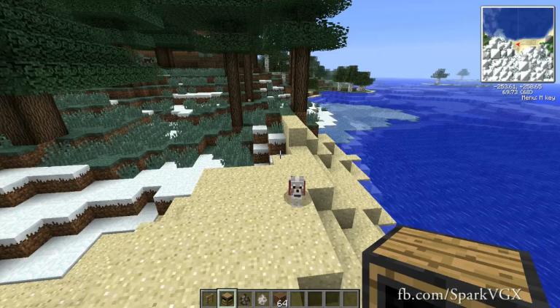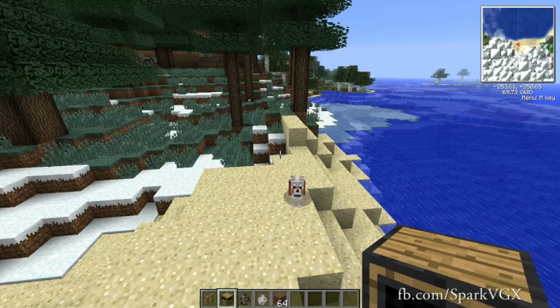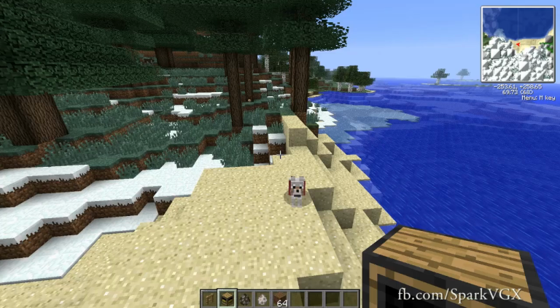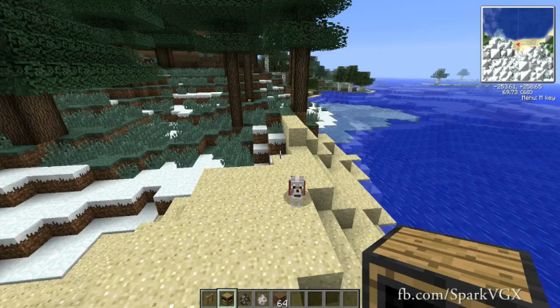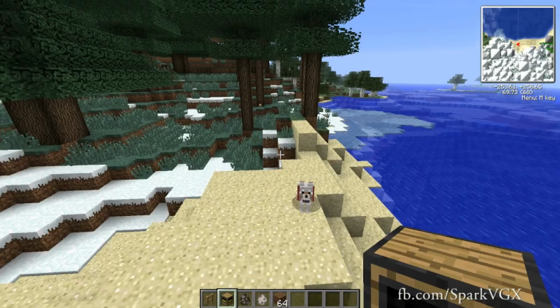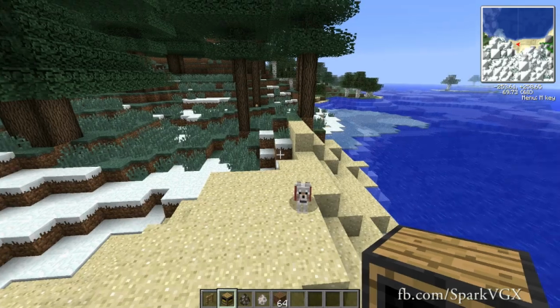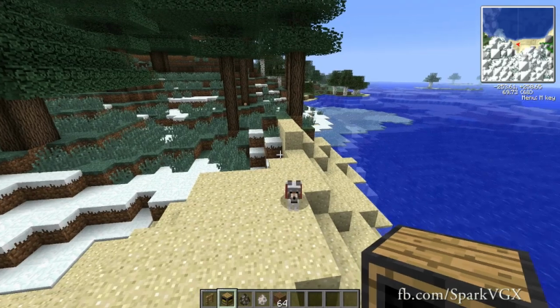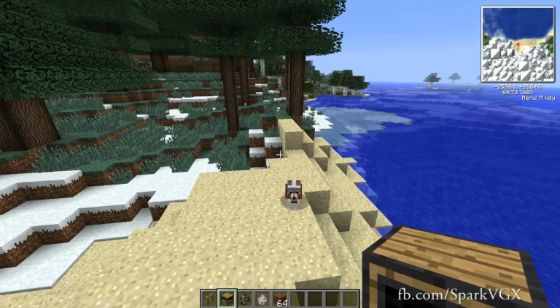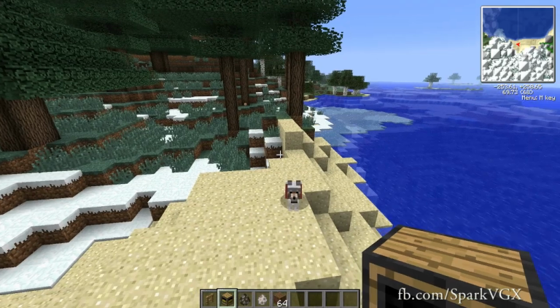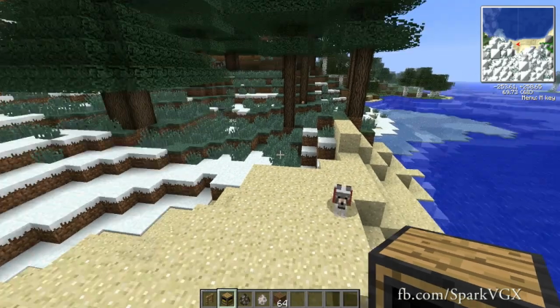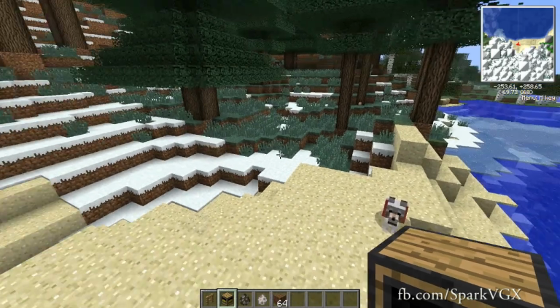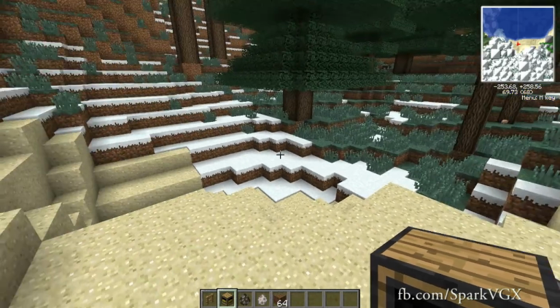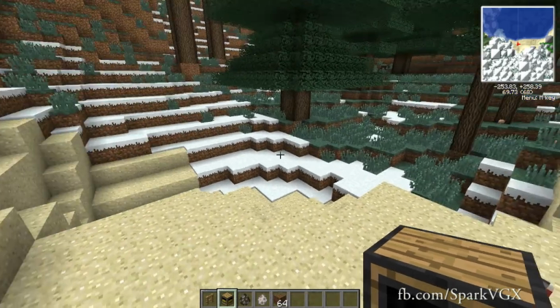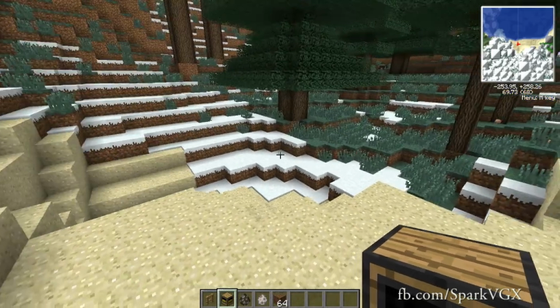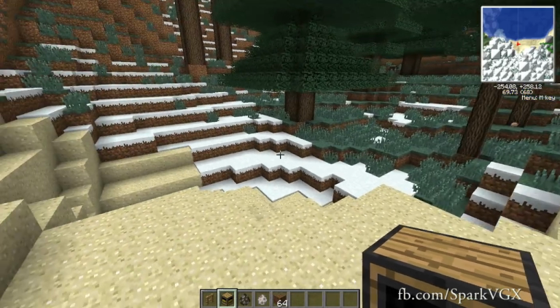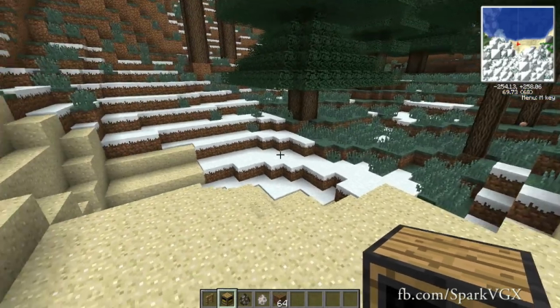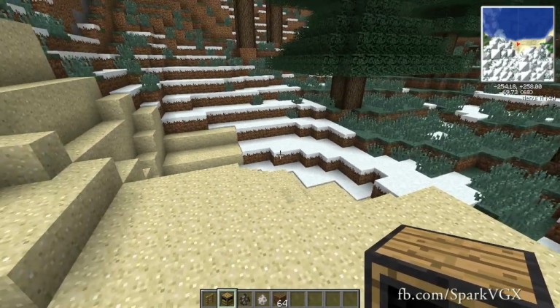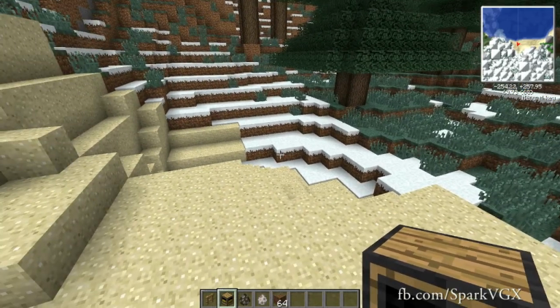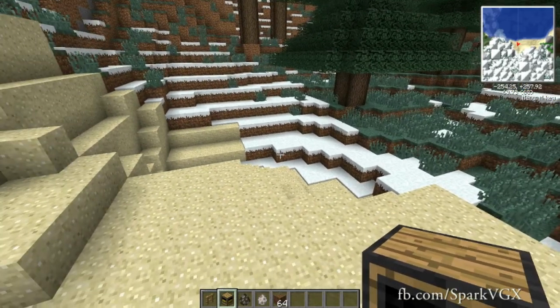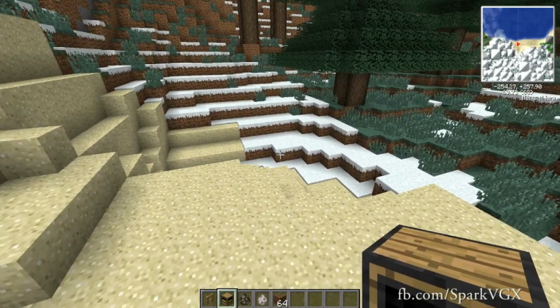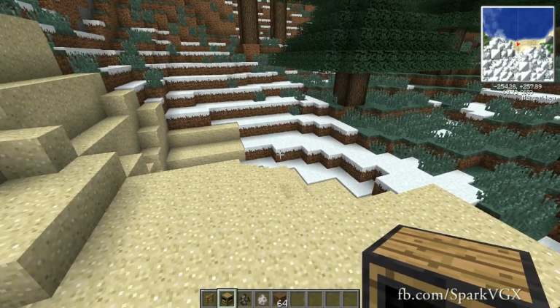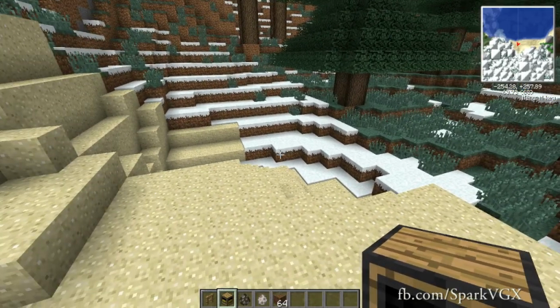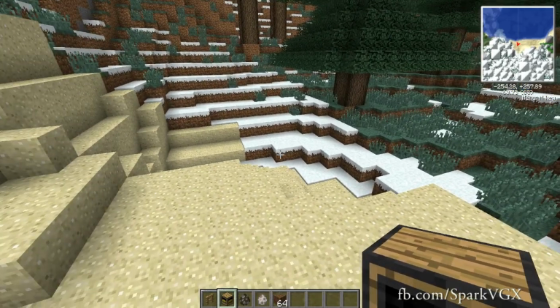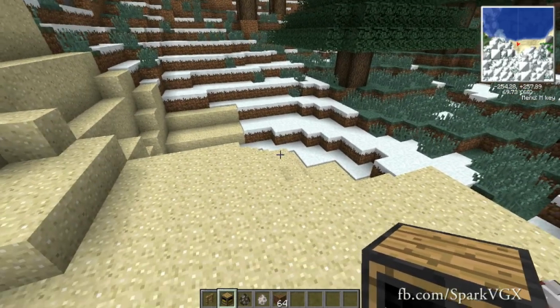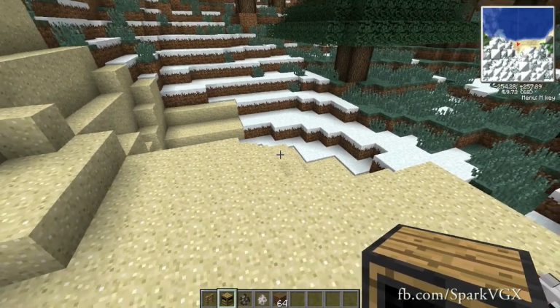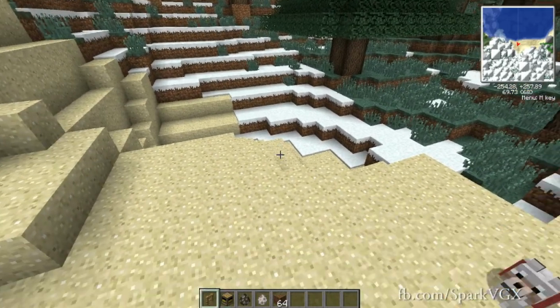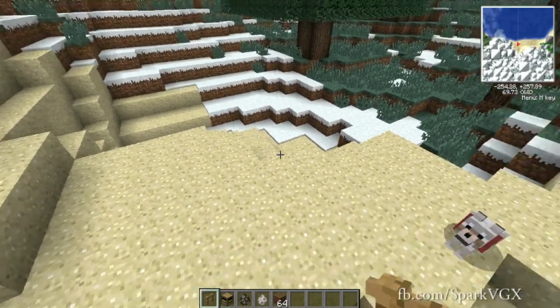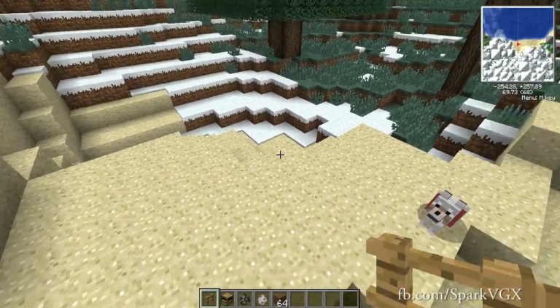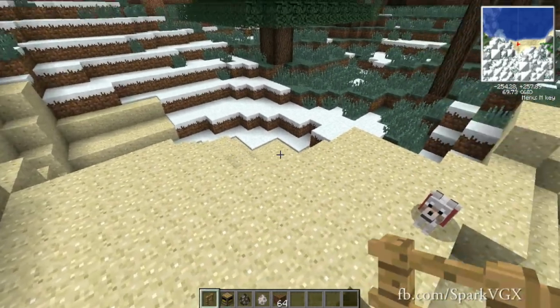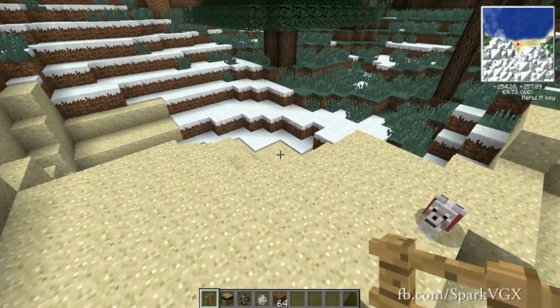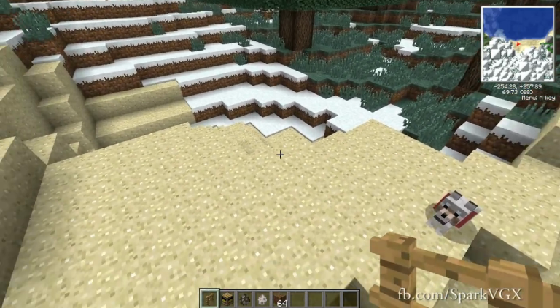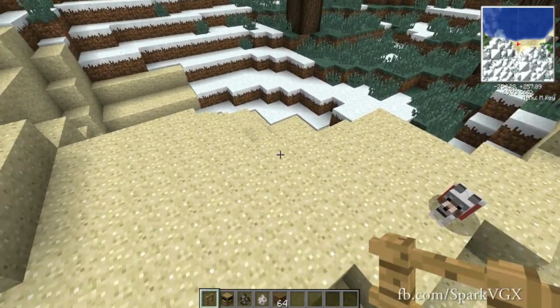Hey guys, welcome back to another episode, this time on the water tank, also from Railcraft.